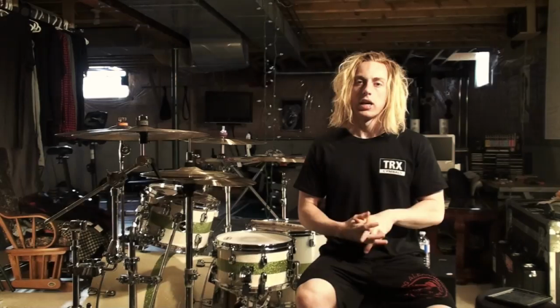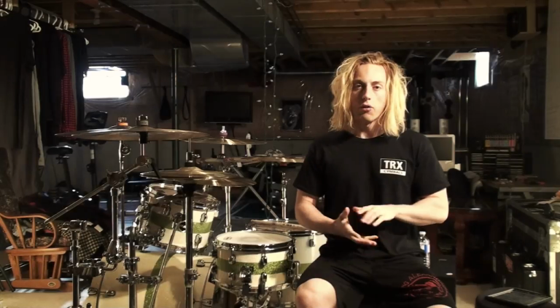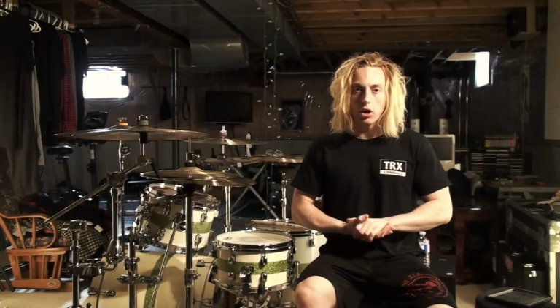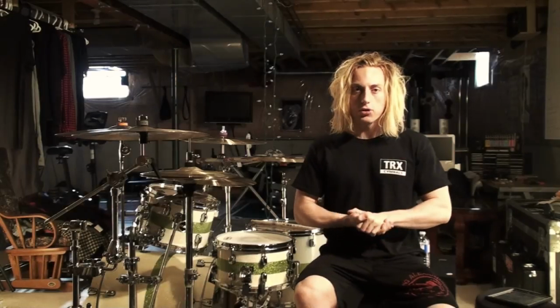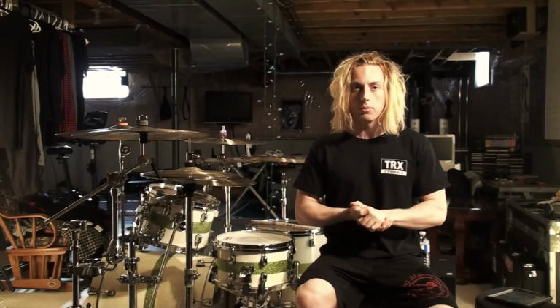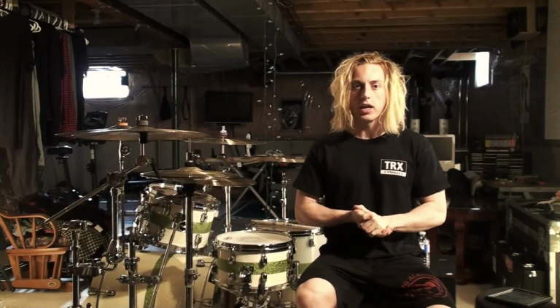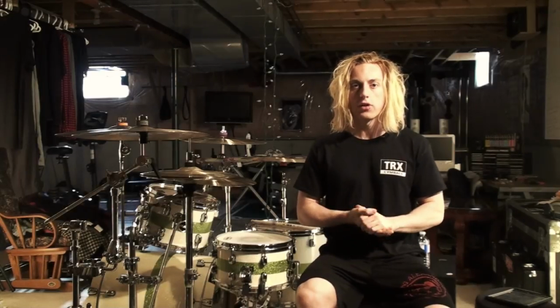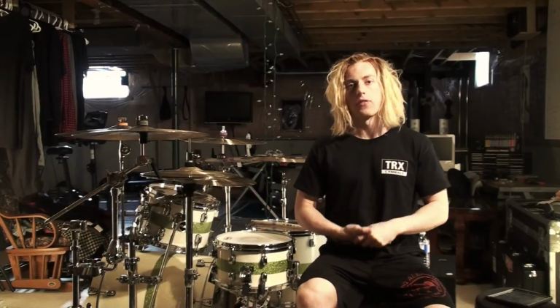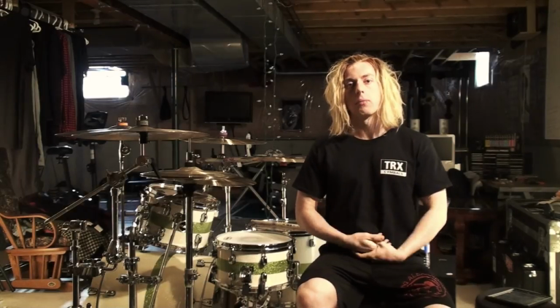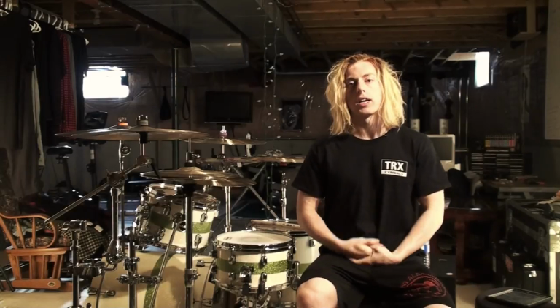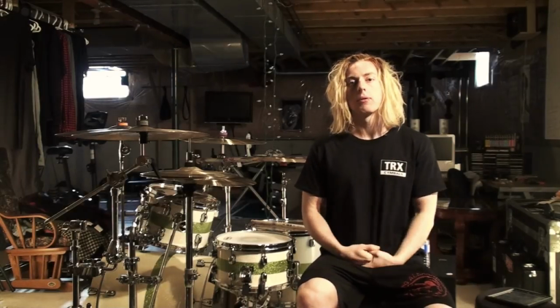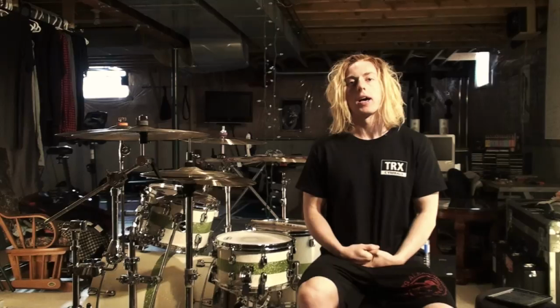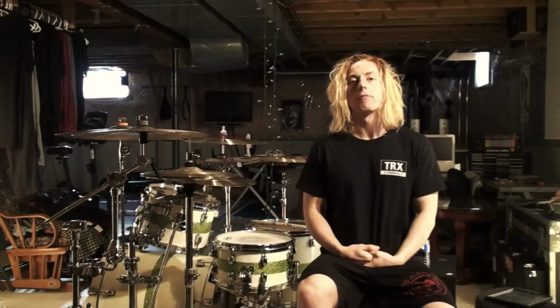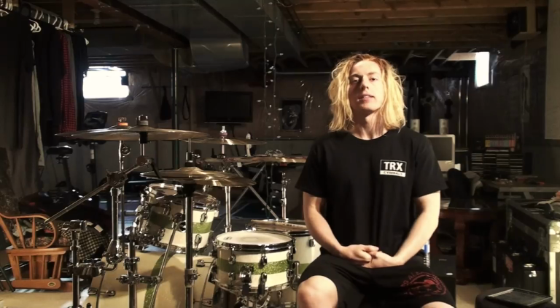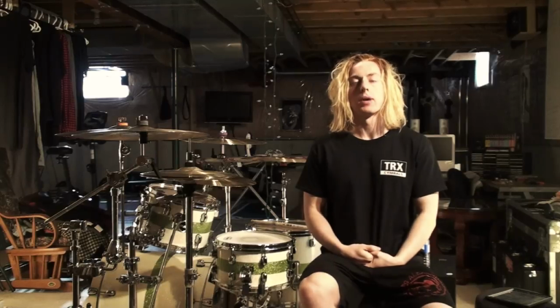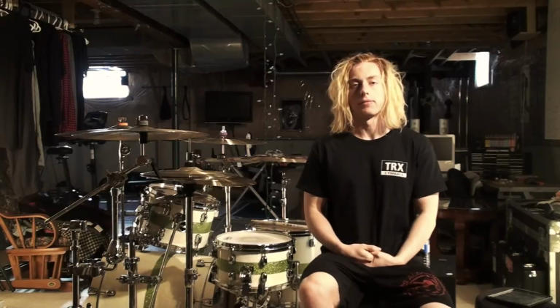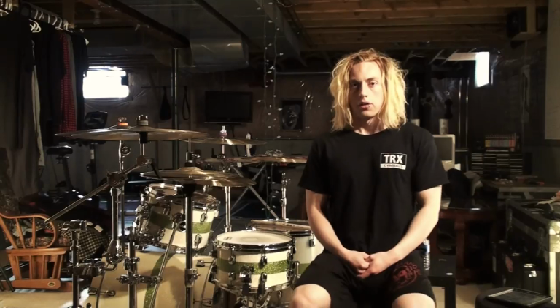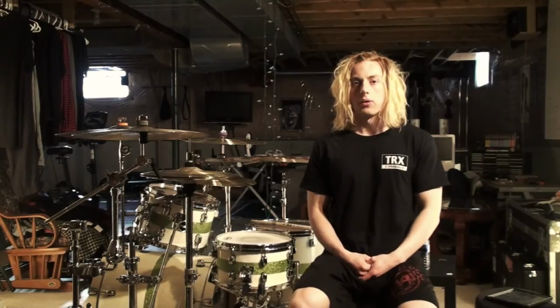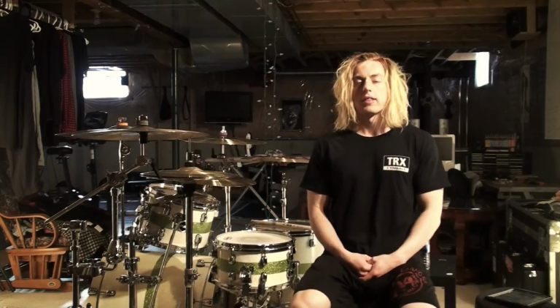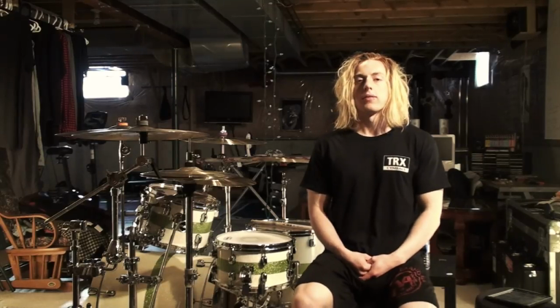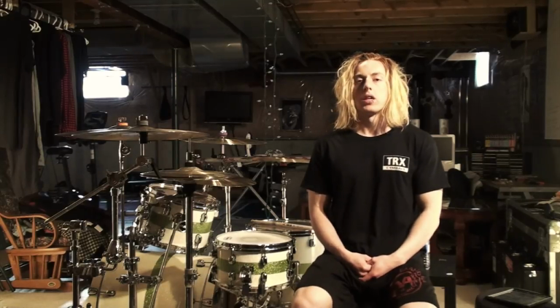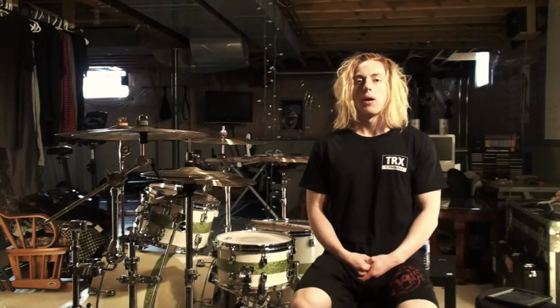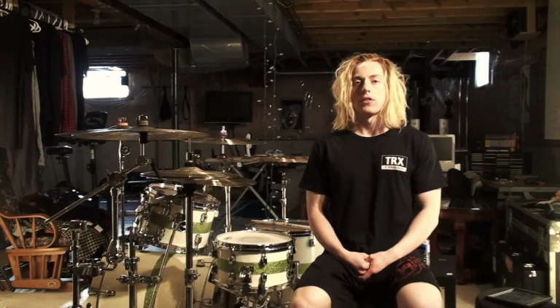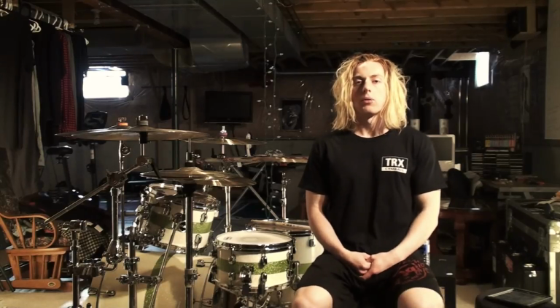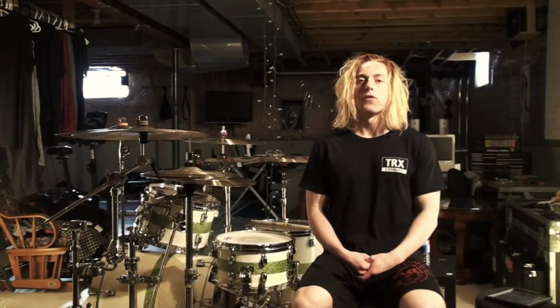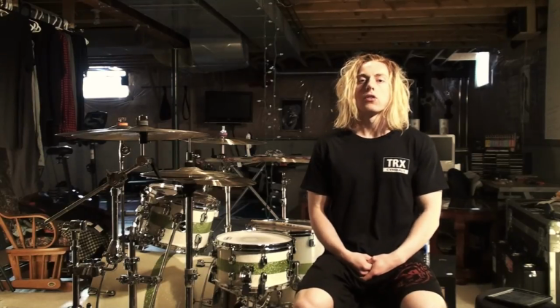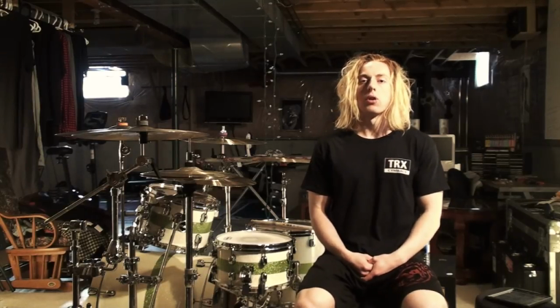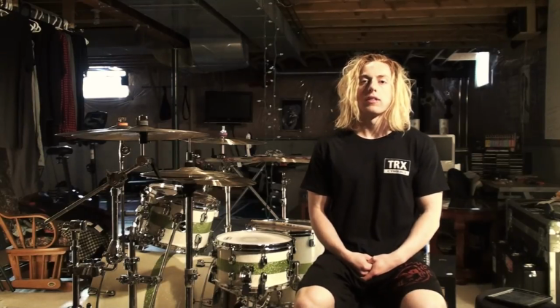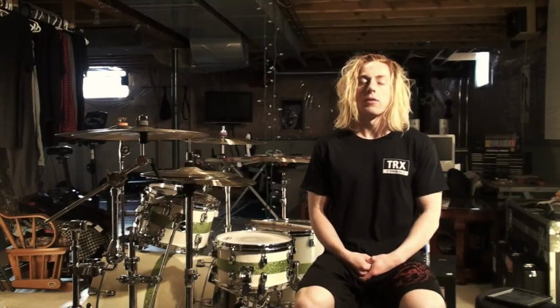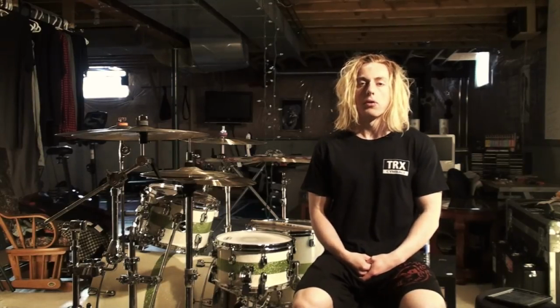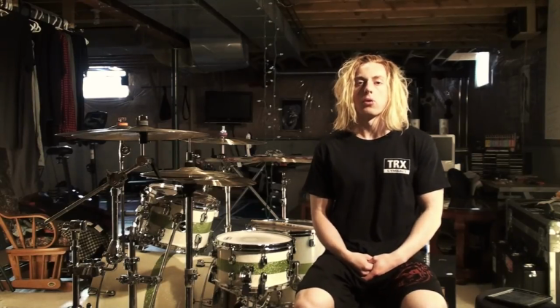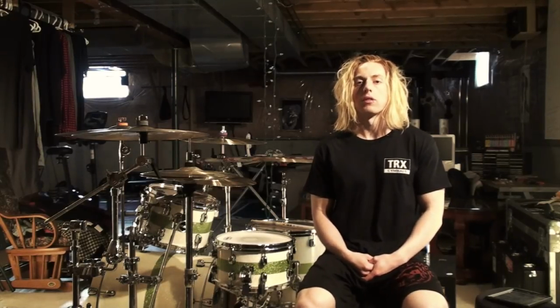I really hope you enjoyed my cover of Unbreakable by Of Mice and Men. So in this lesson video I'm going to start with the first chorus and the post chorus.